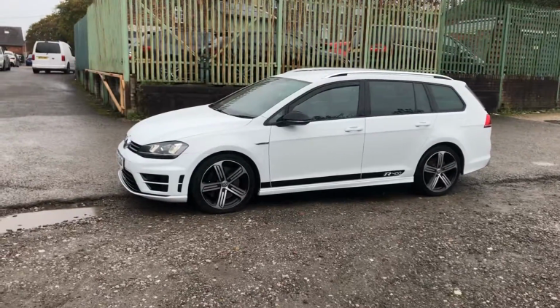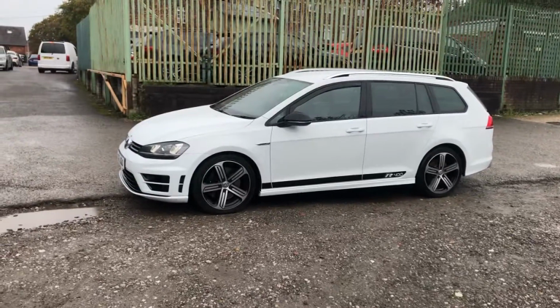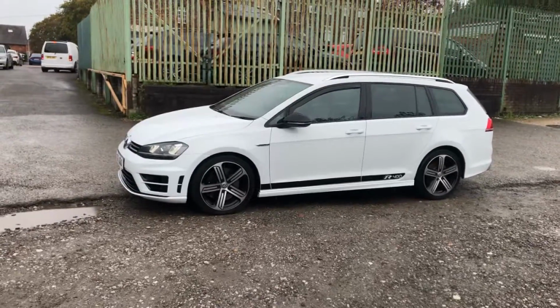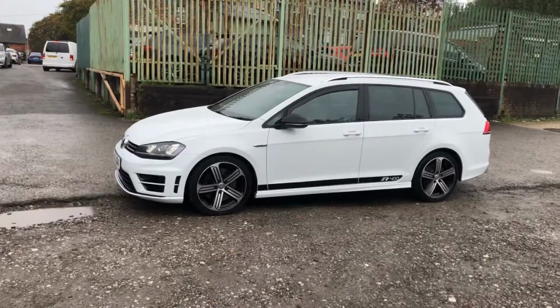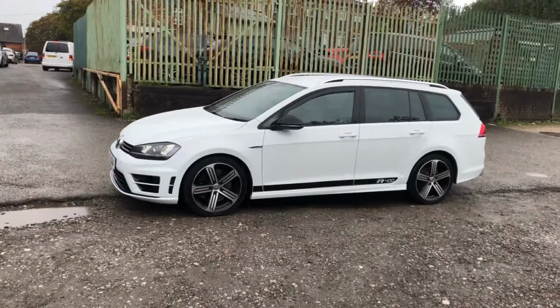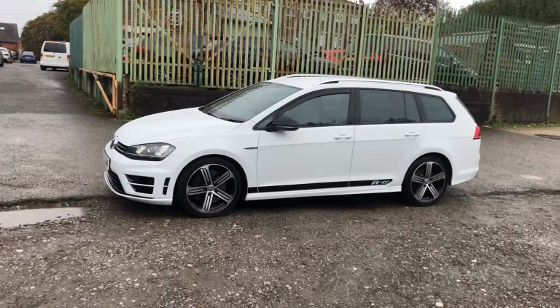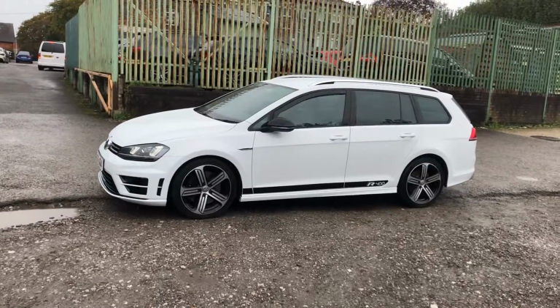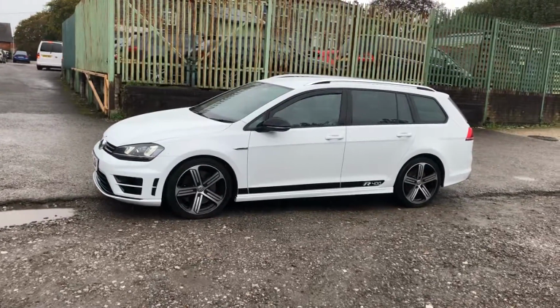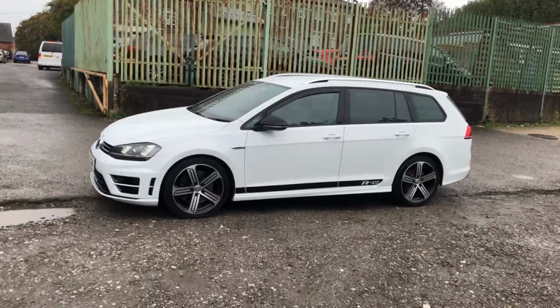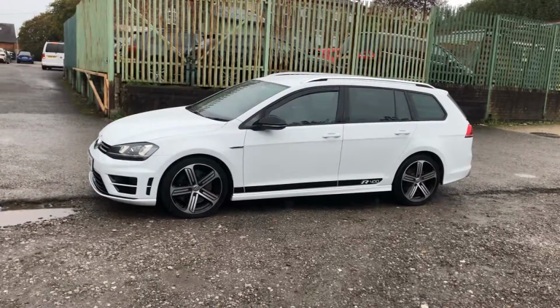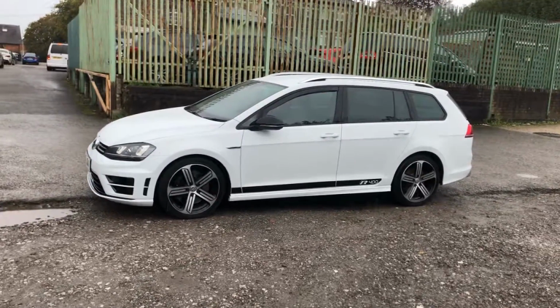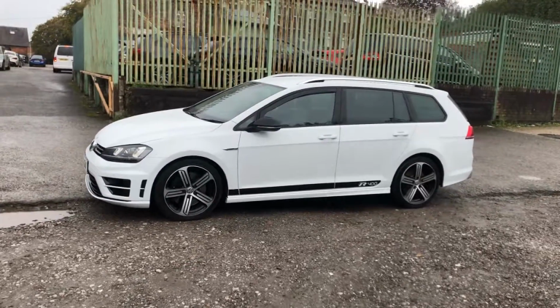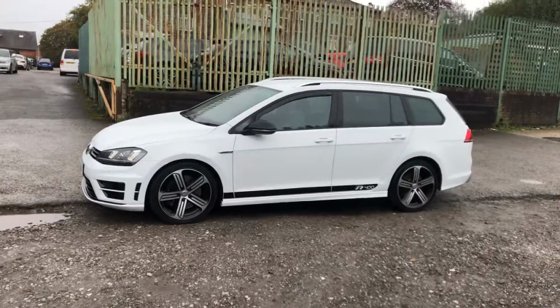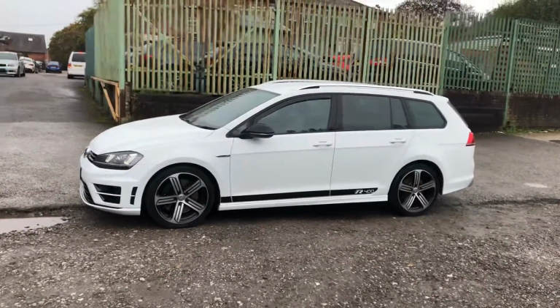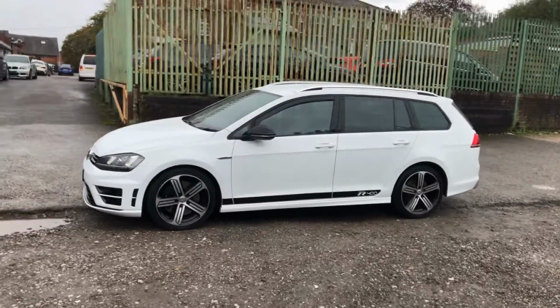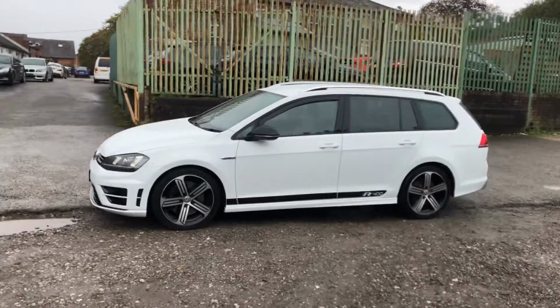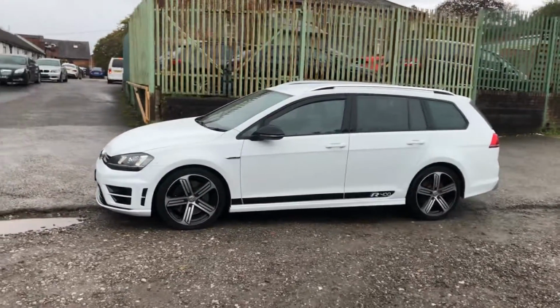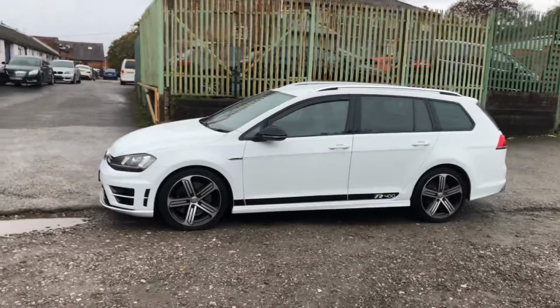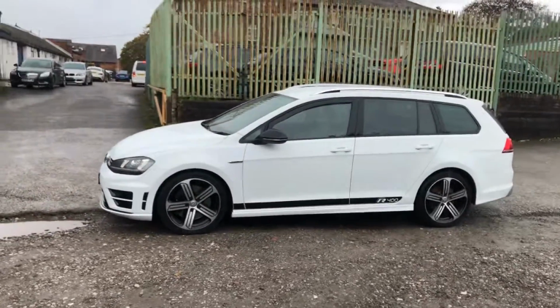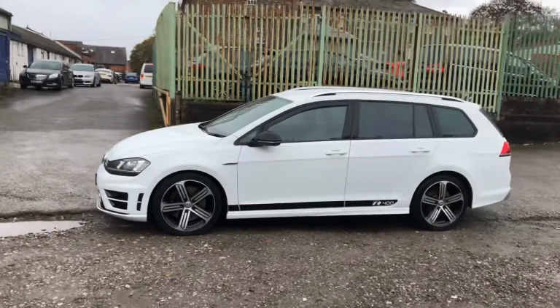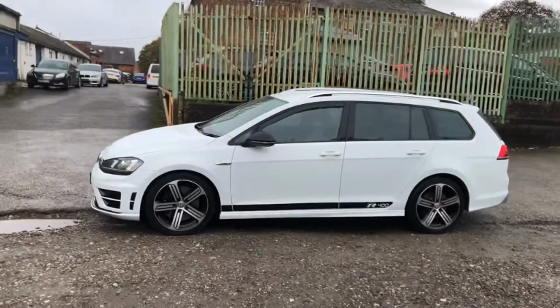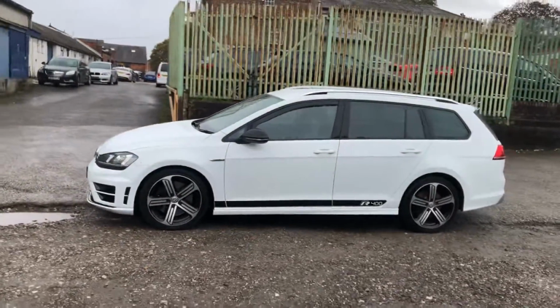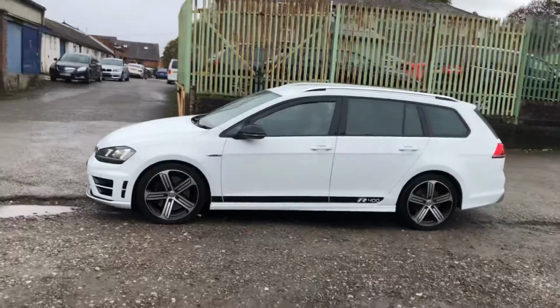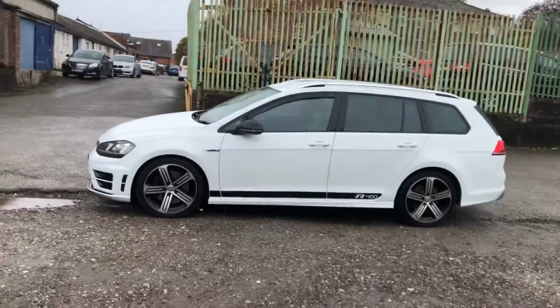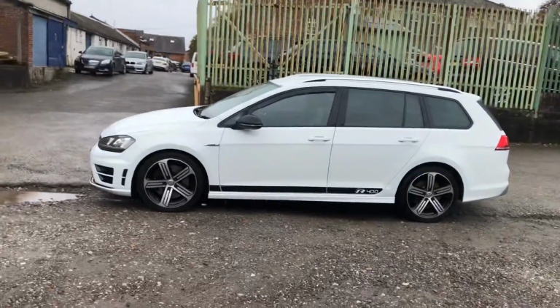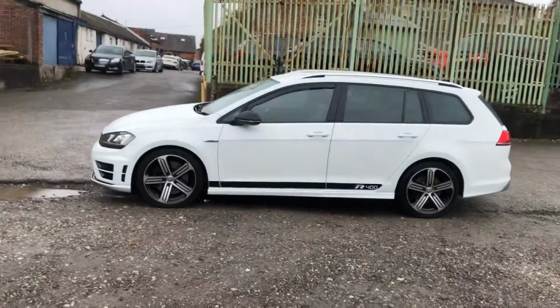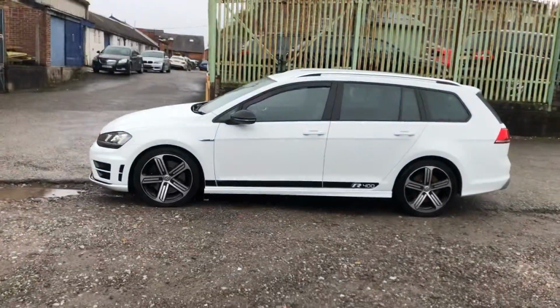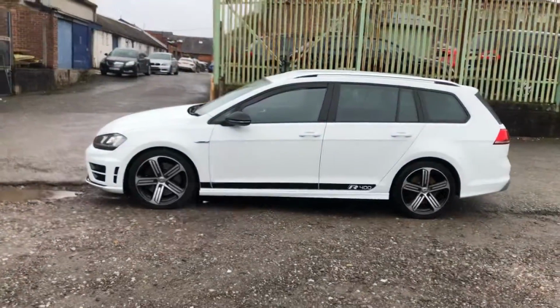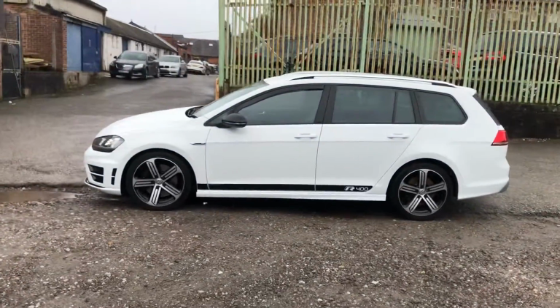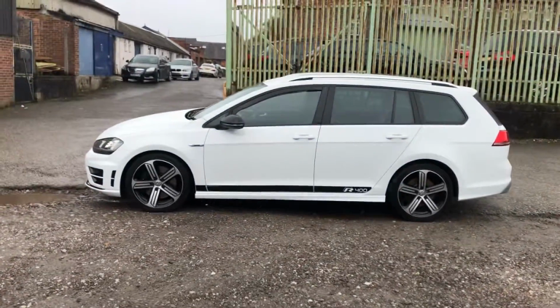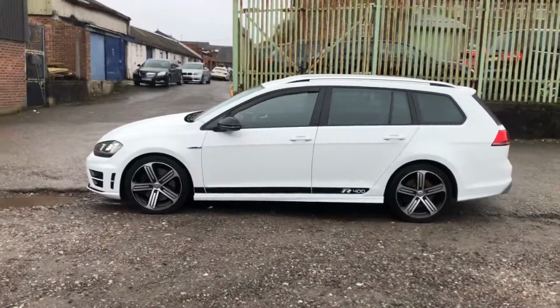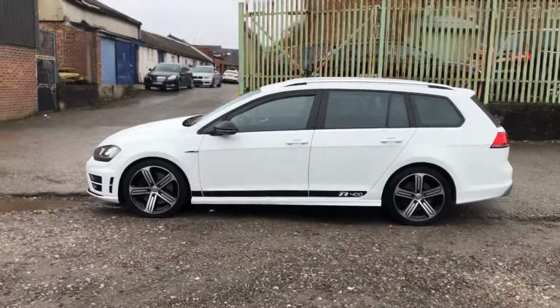This car is a bit of a one-off — it's got light privacy glass, black mirror surrounds, and unmarked alloy wheels.